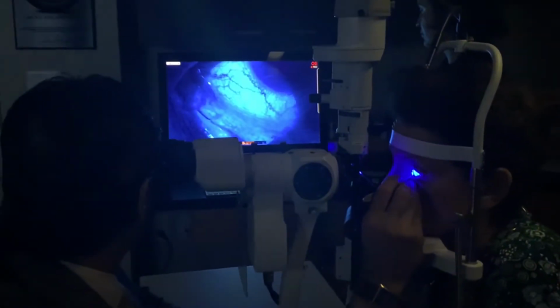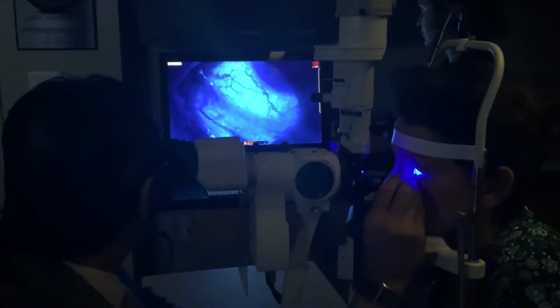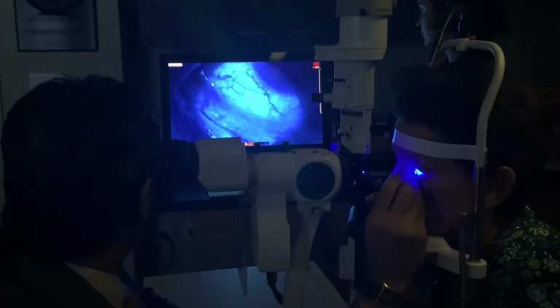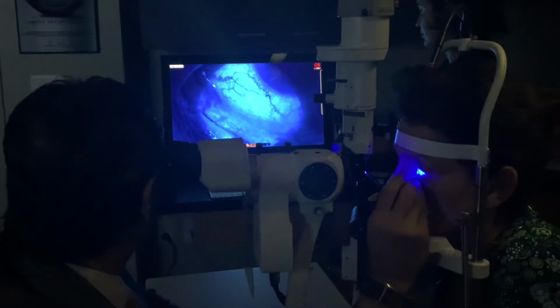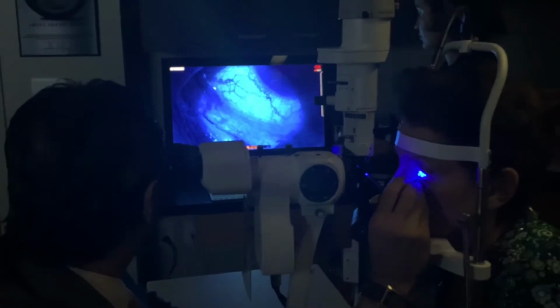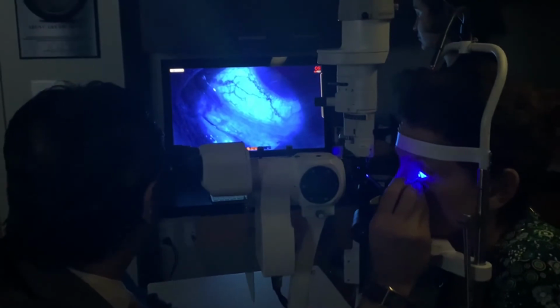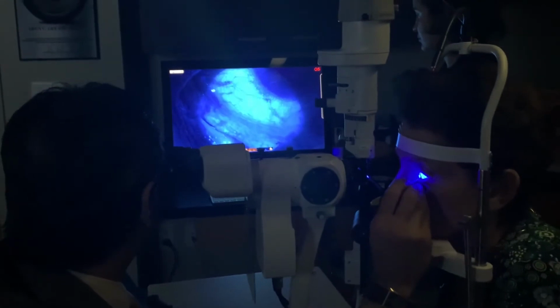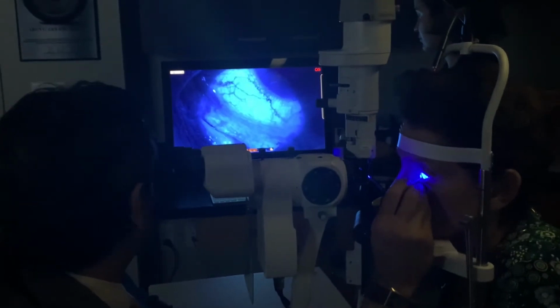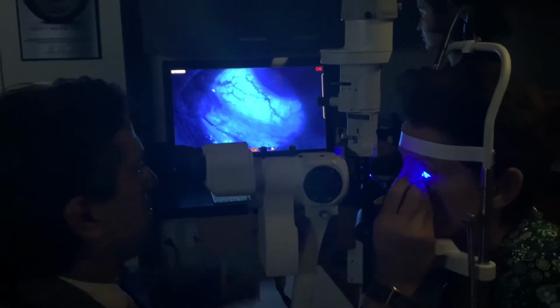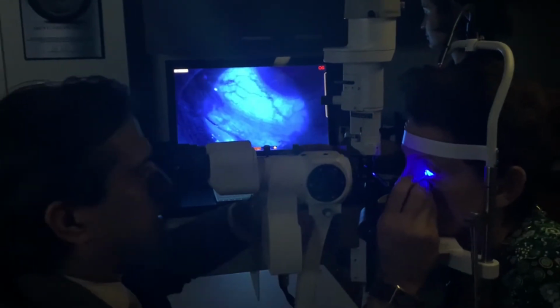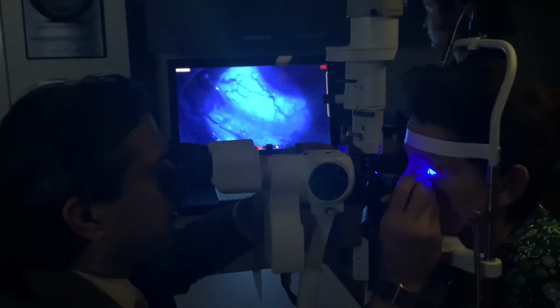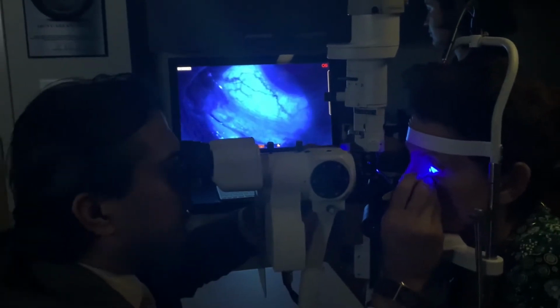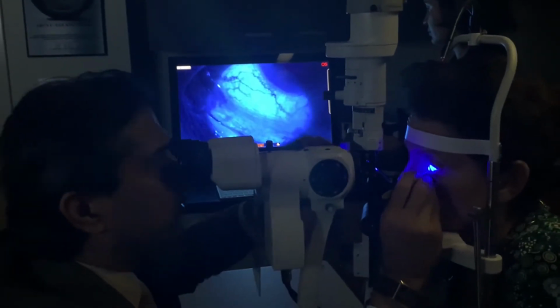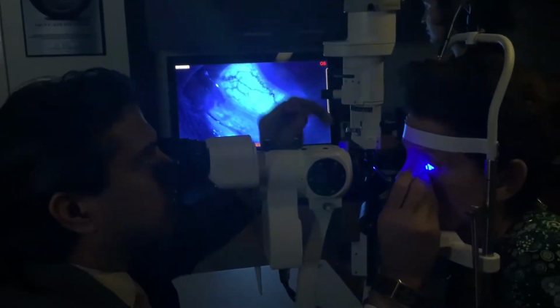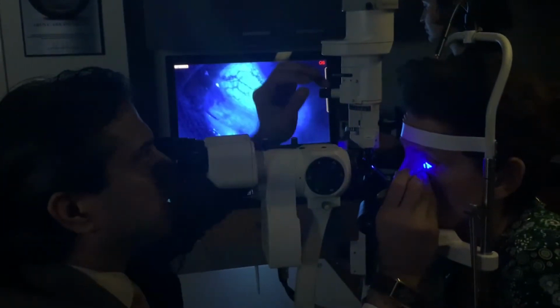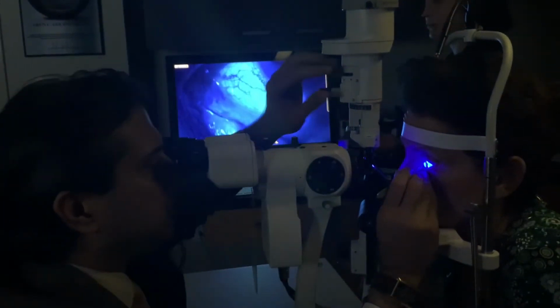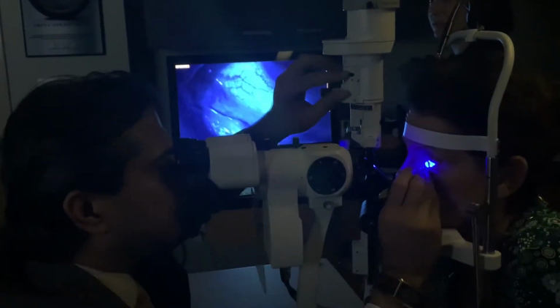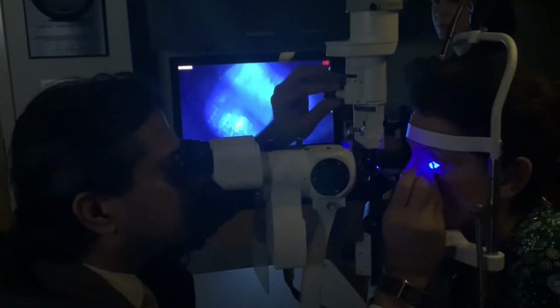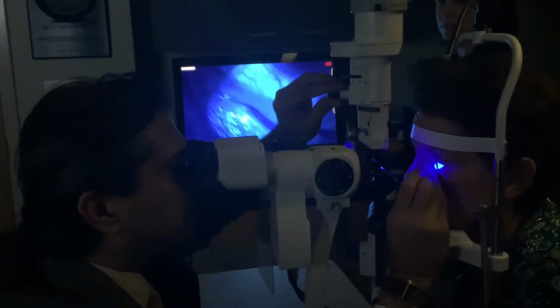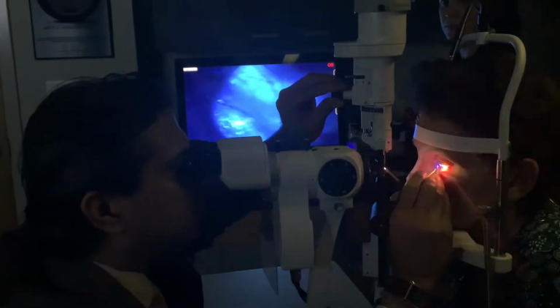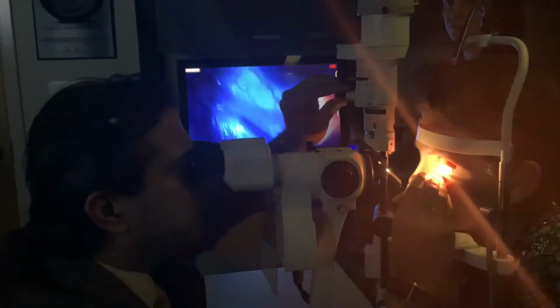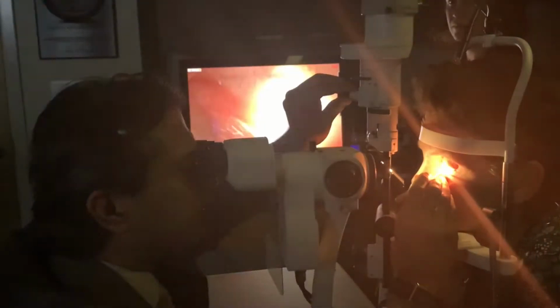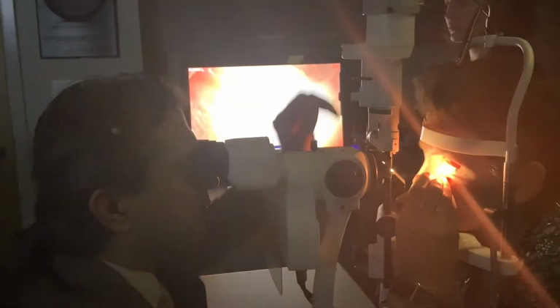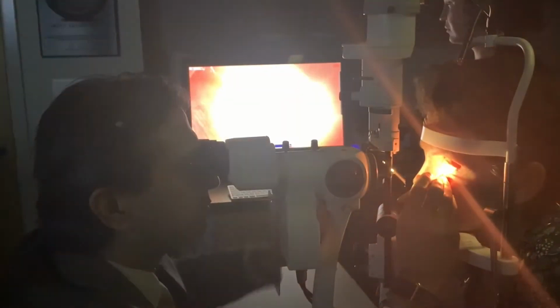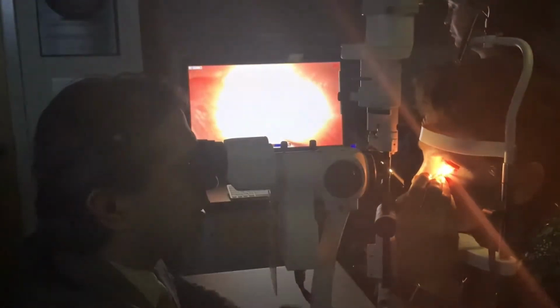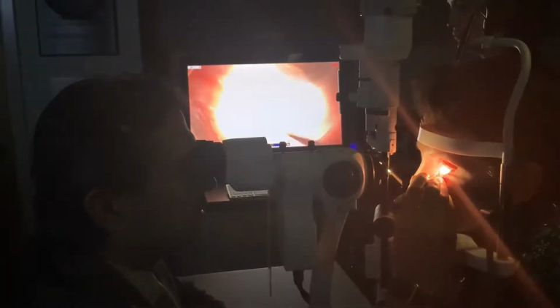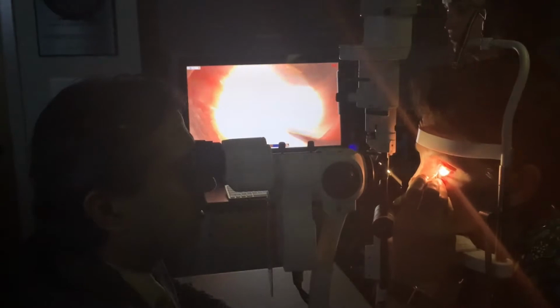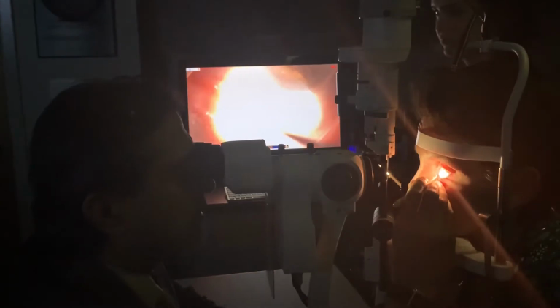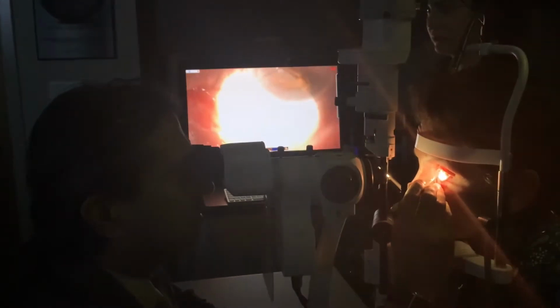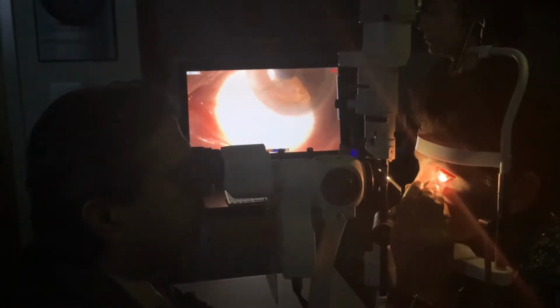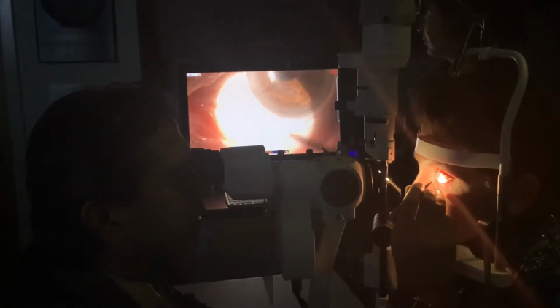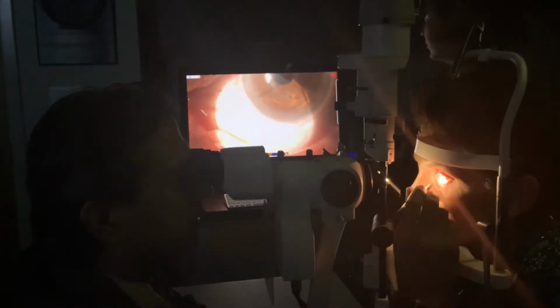This is fantastic. Are you comfortable? Yes, sir. It's super. Very nice.